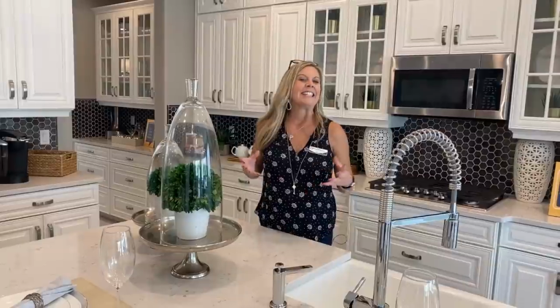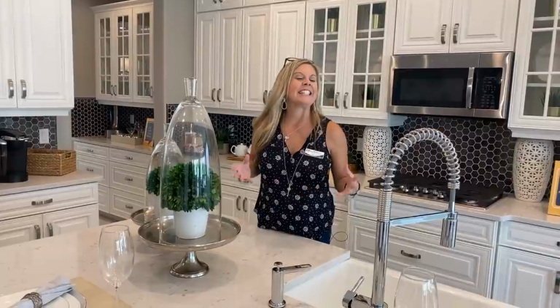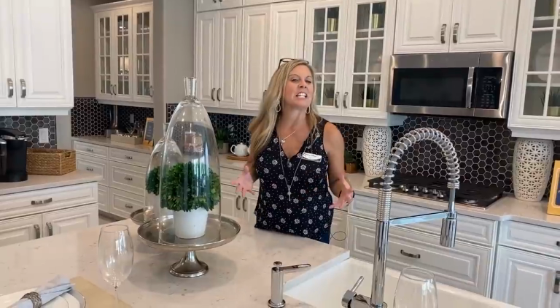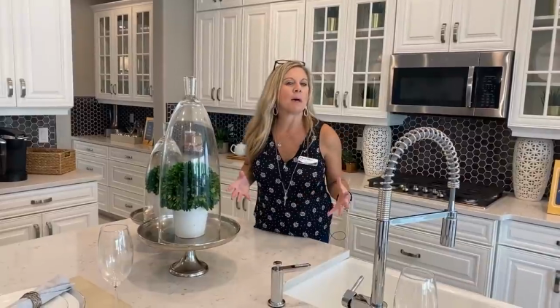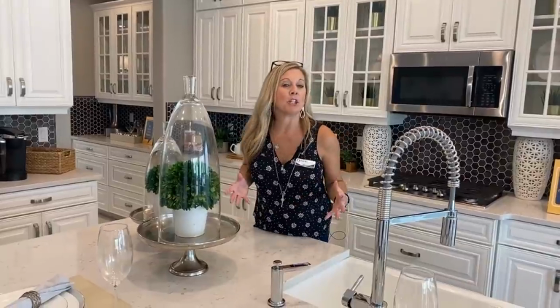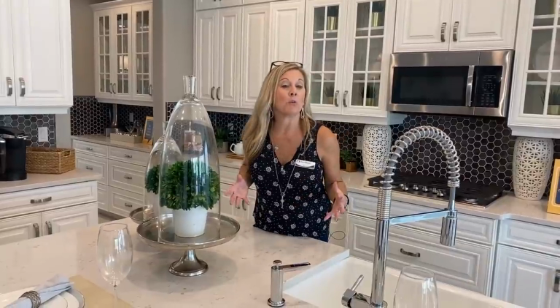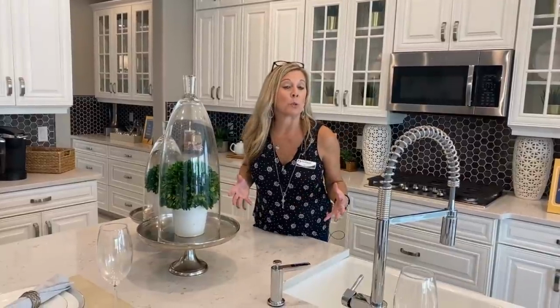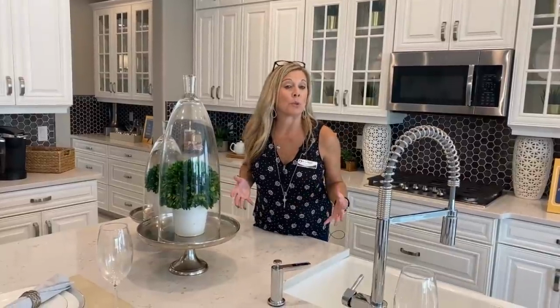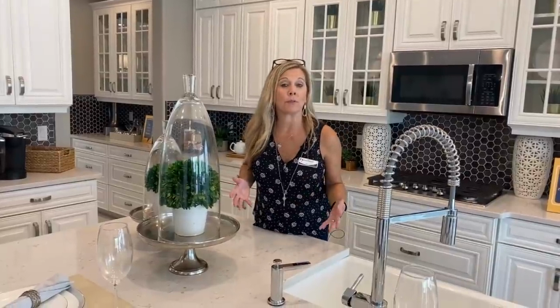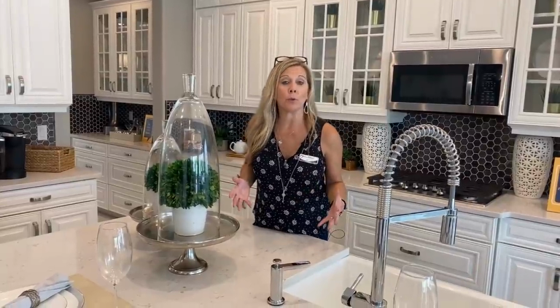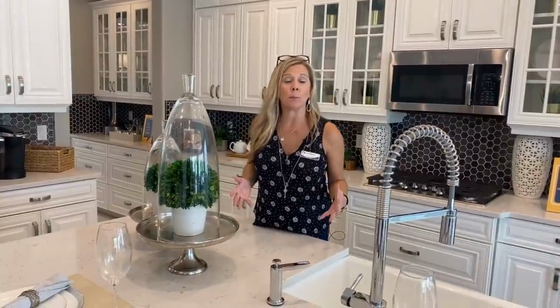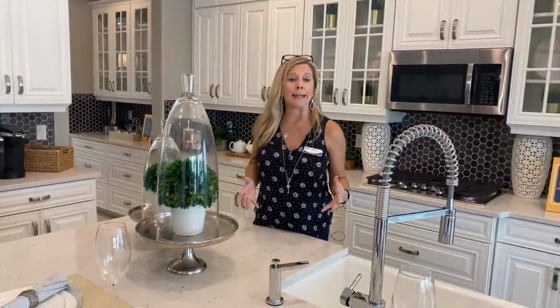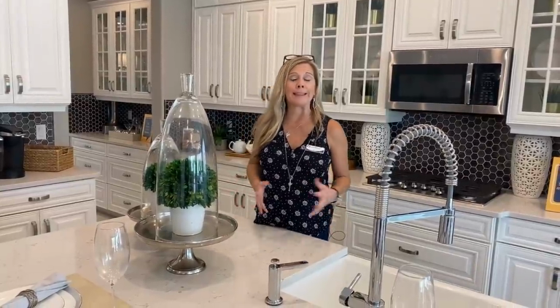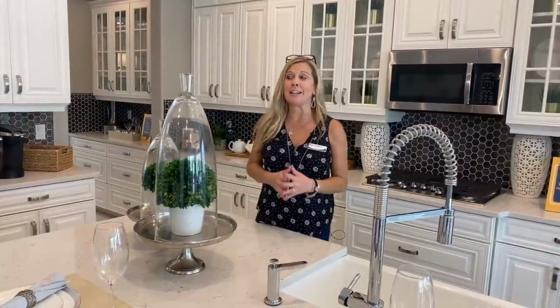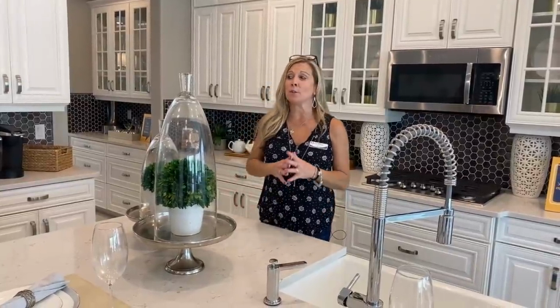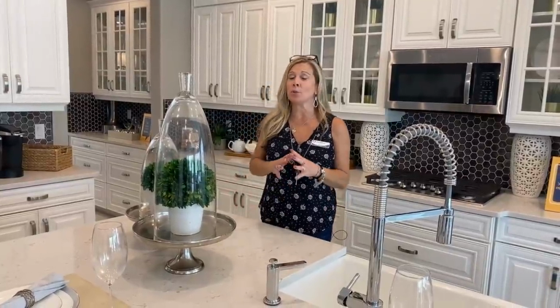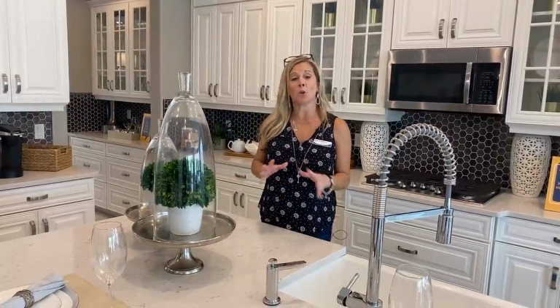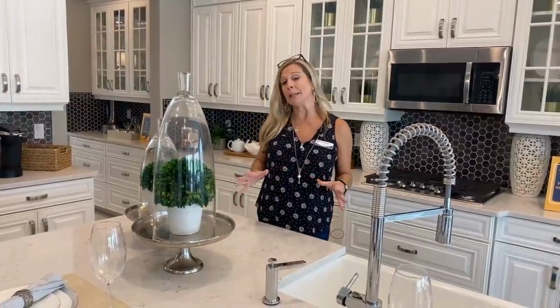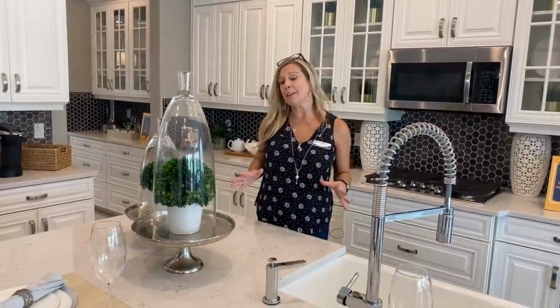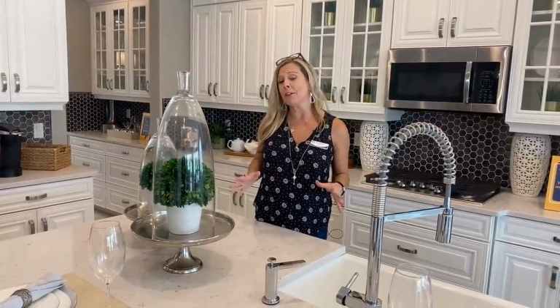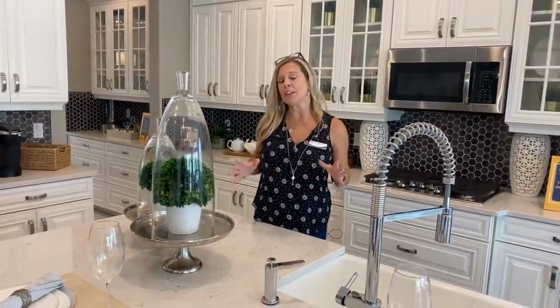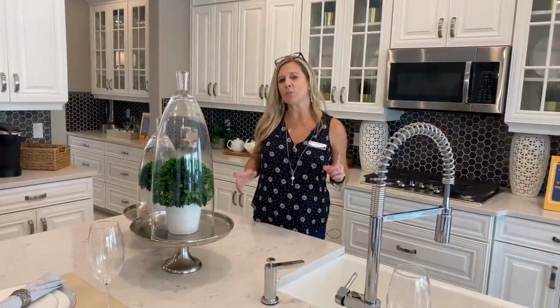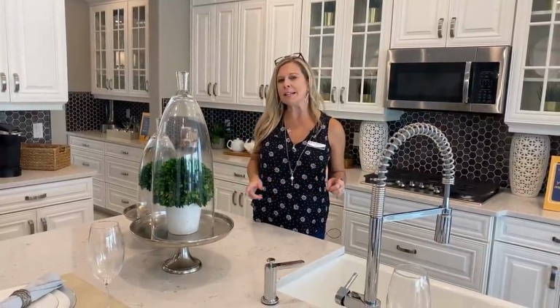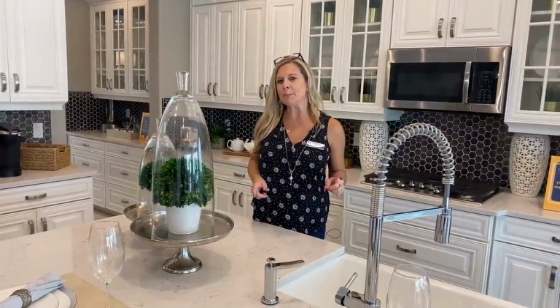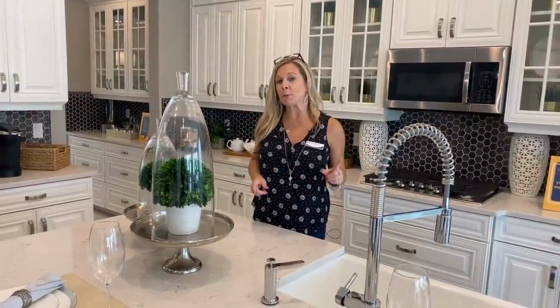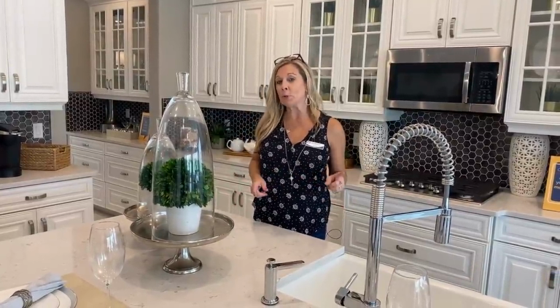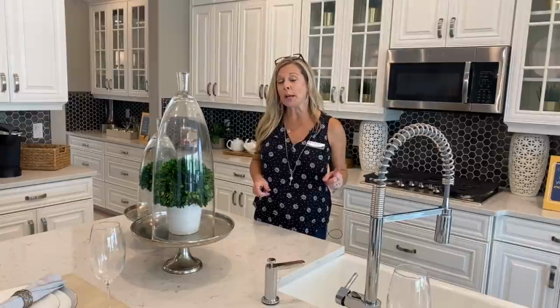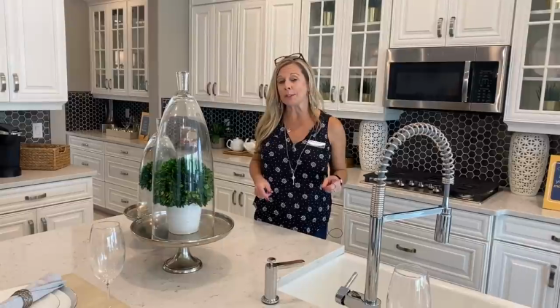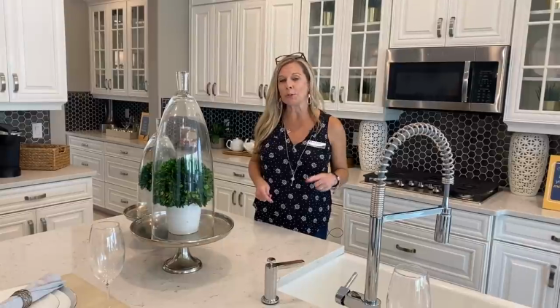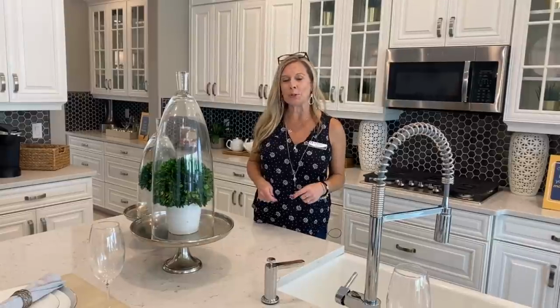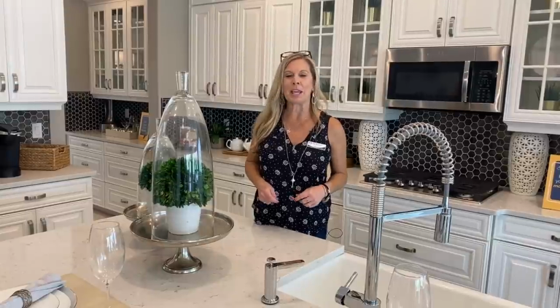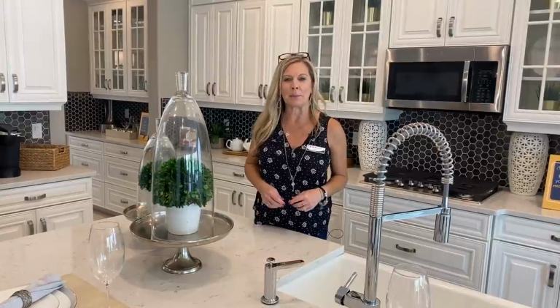Today's model home tour is of a floor plan that I have sold so many of, they should rename it from the Newcastle to the Amy.